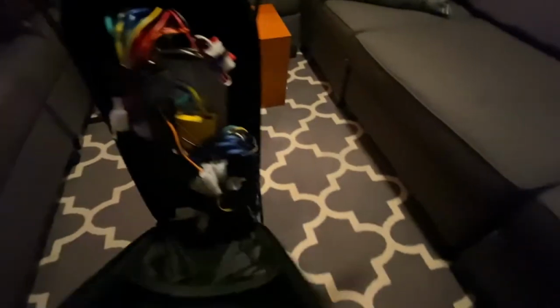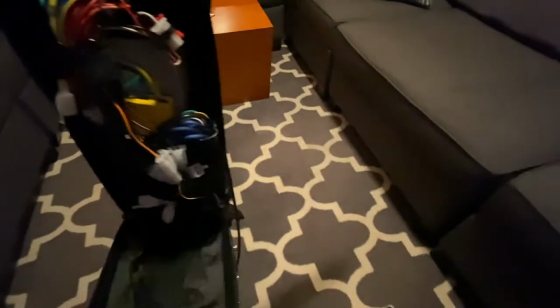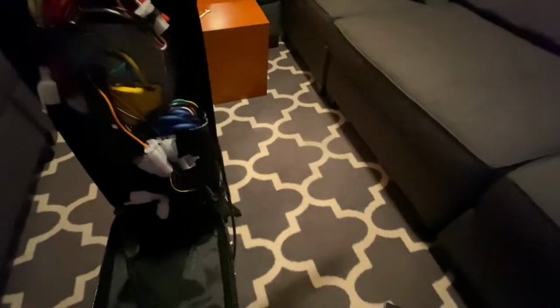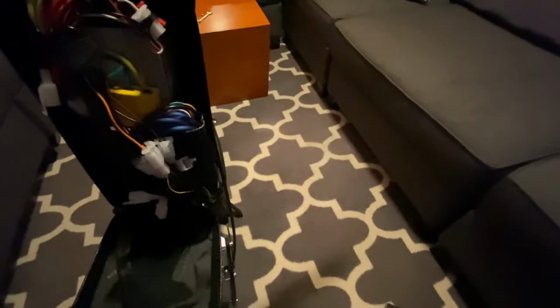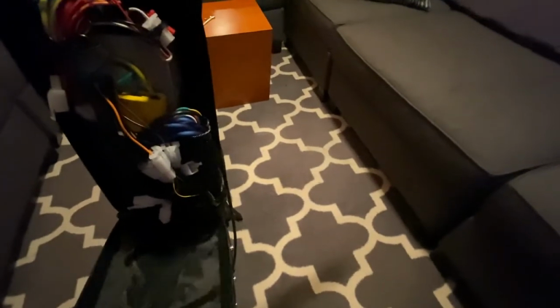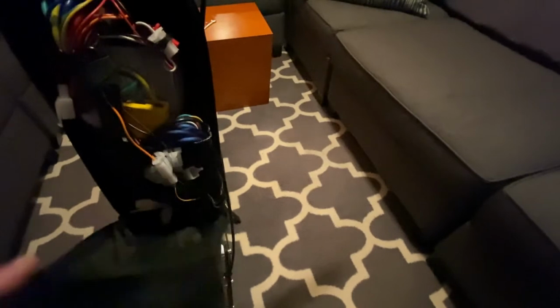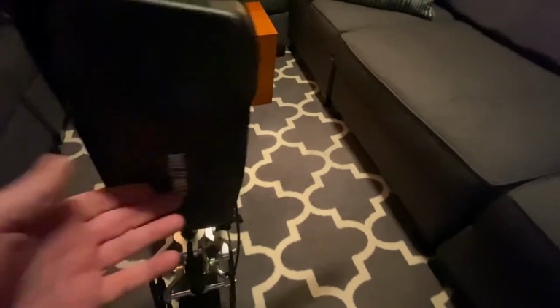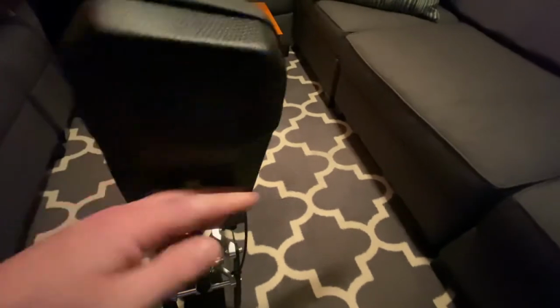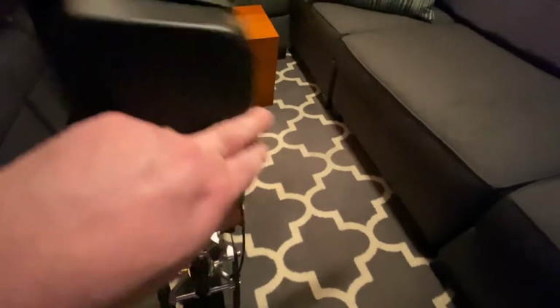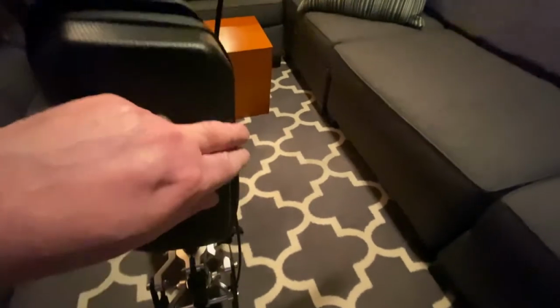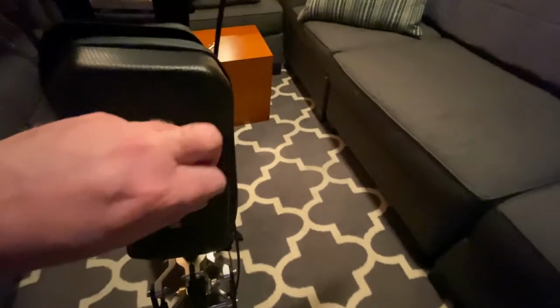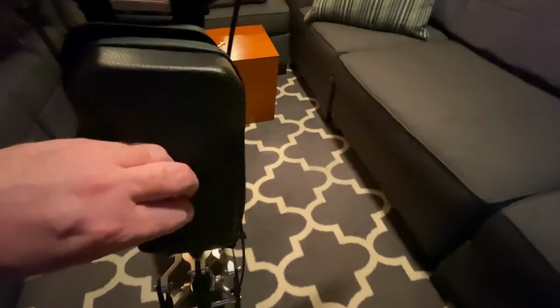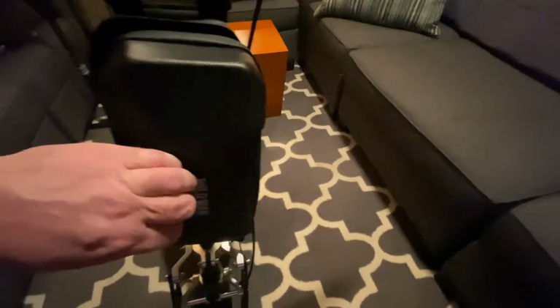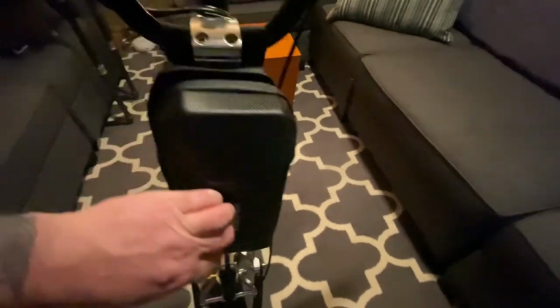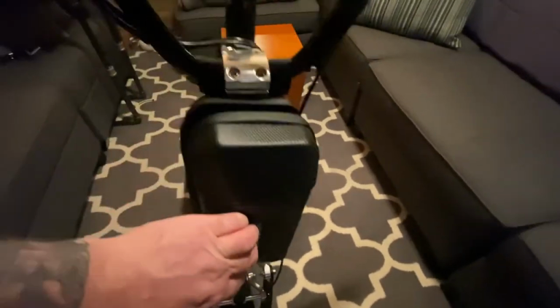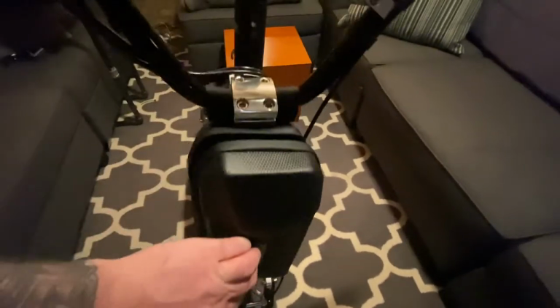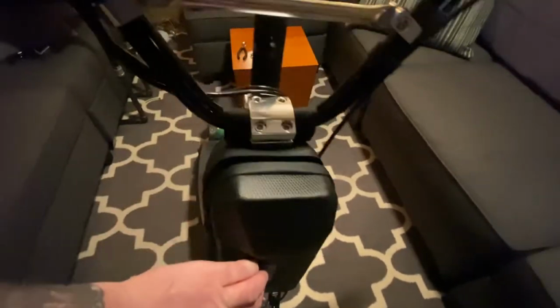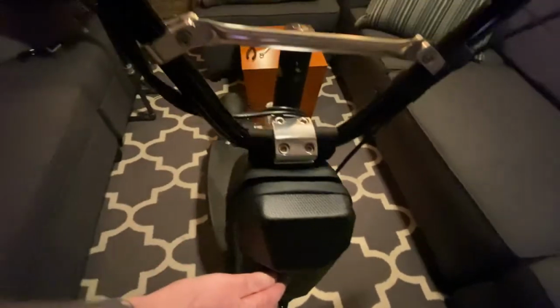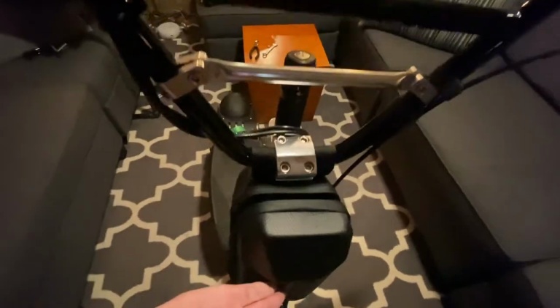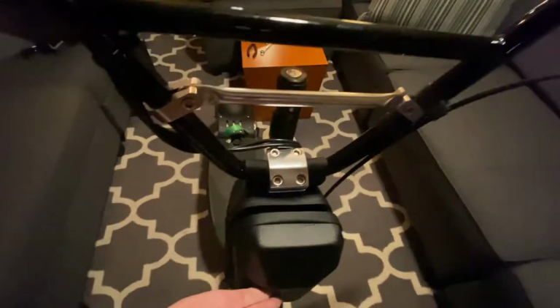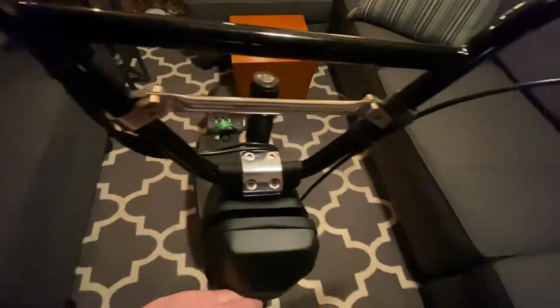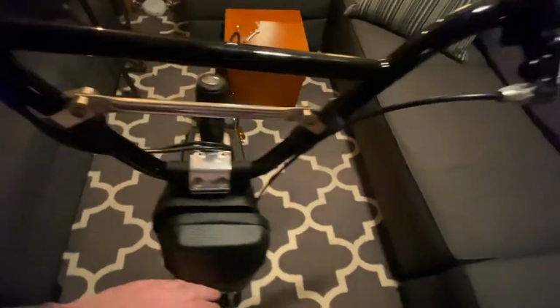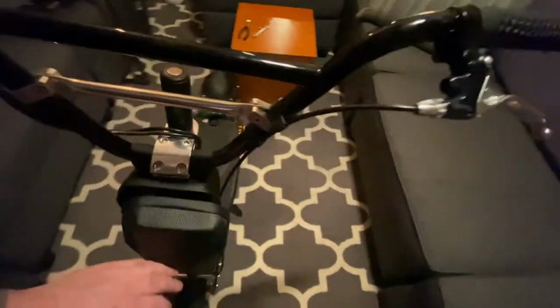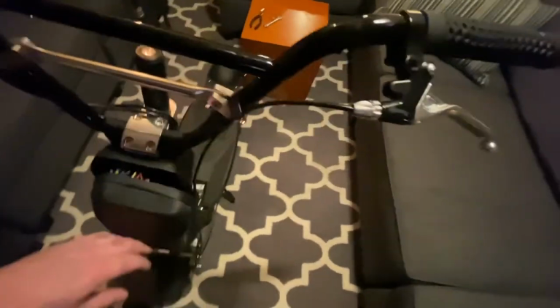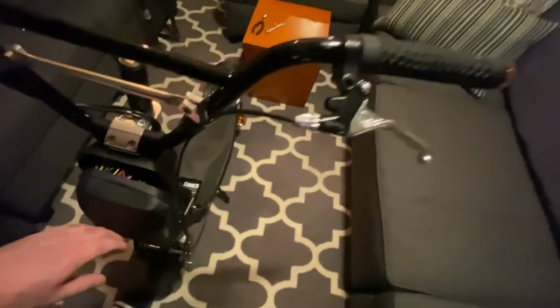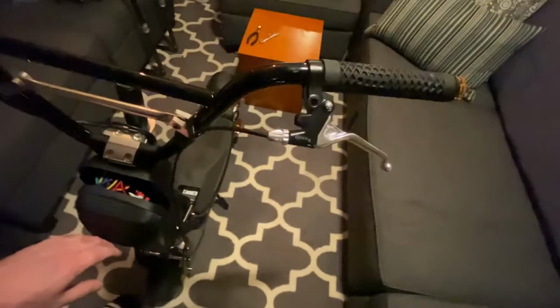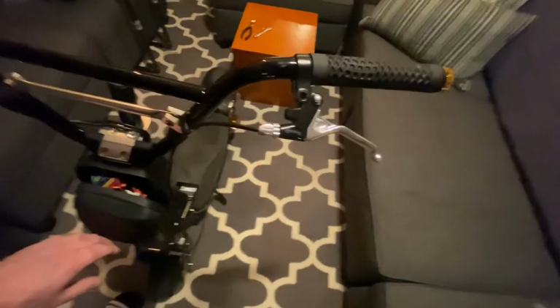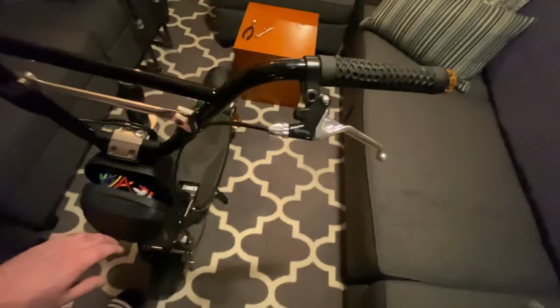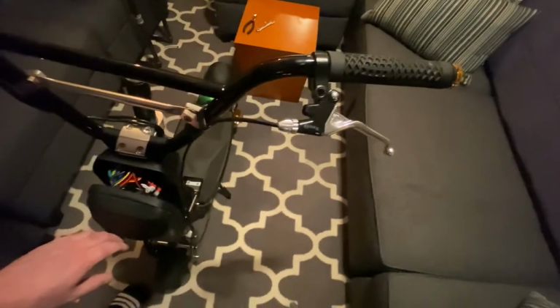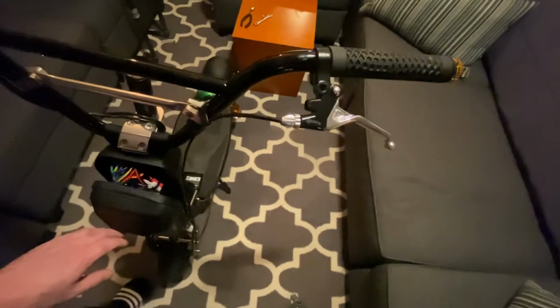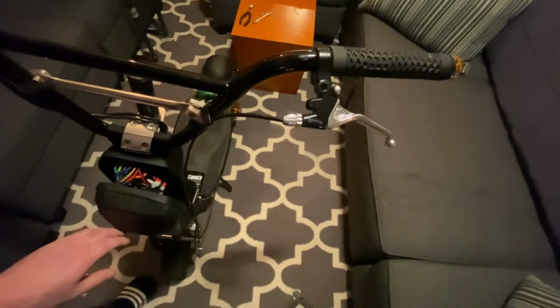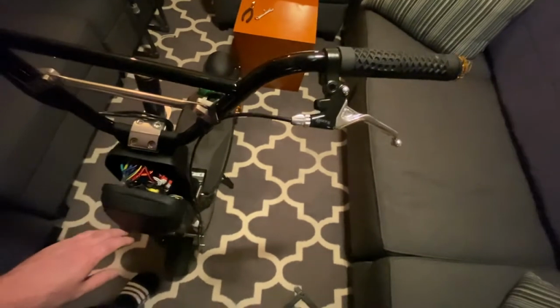This is the 60 volt moto tech controller.